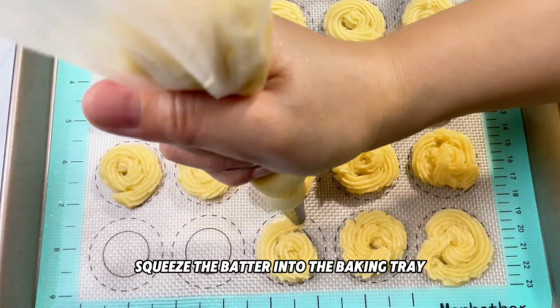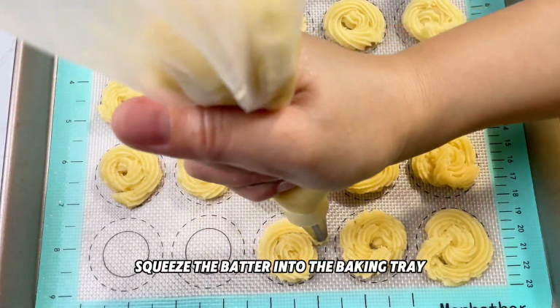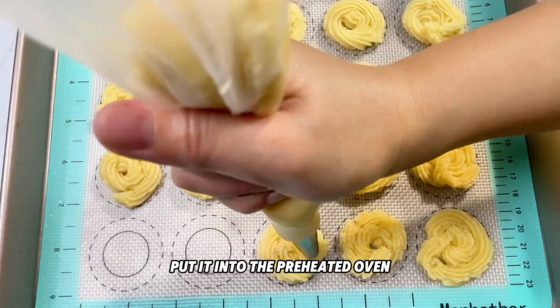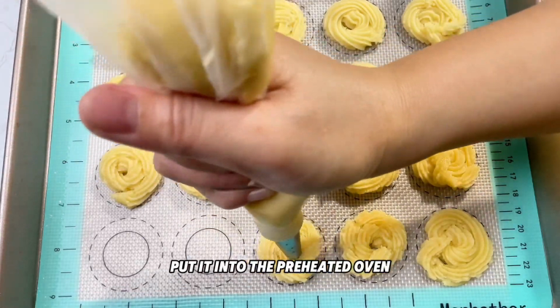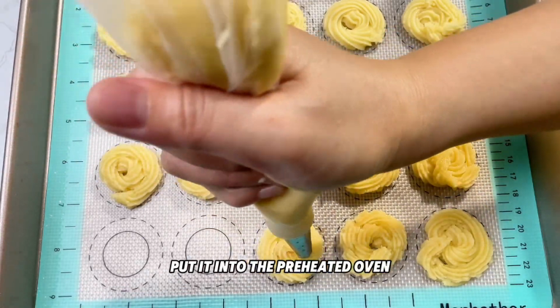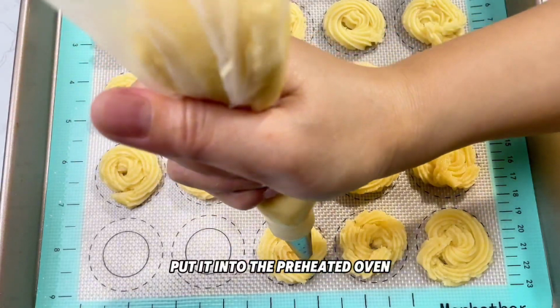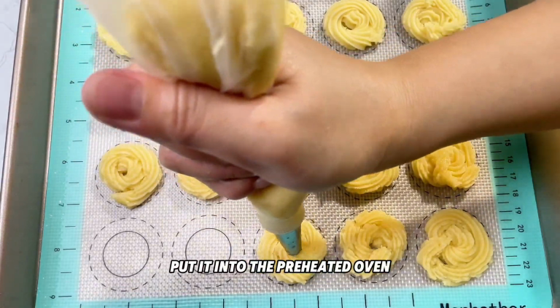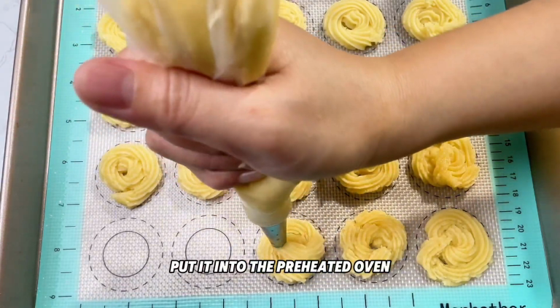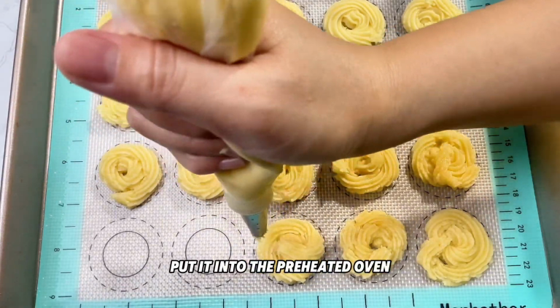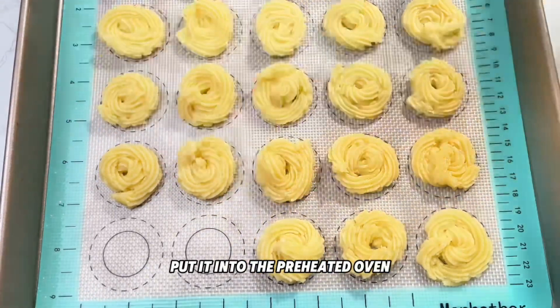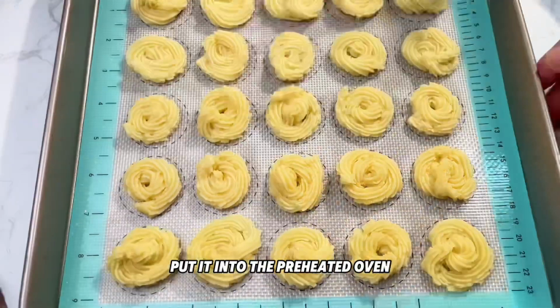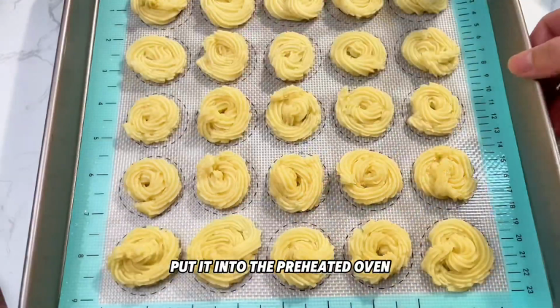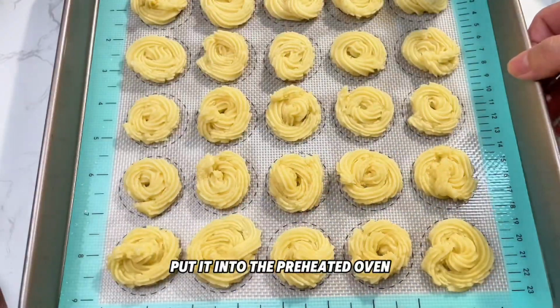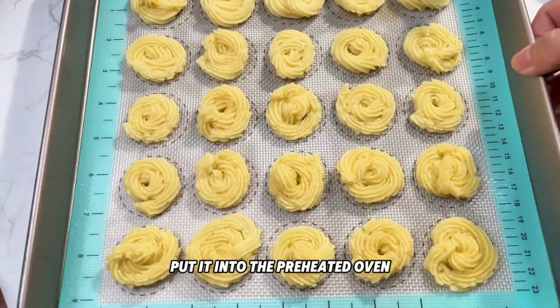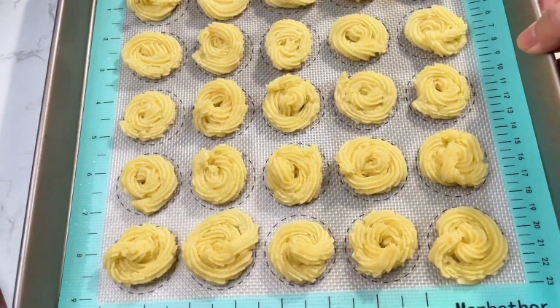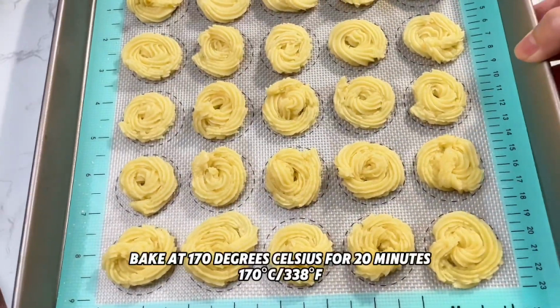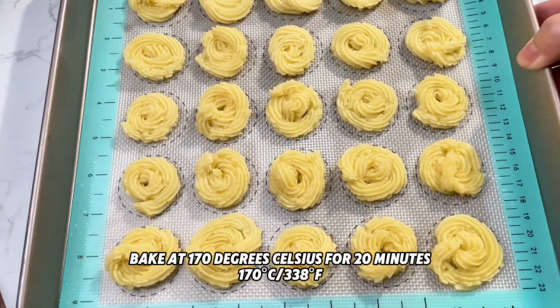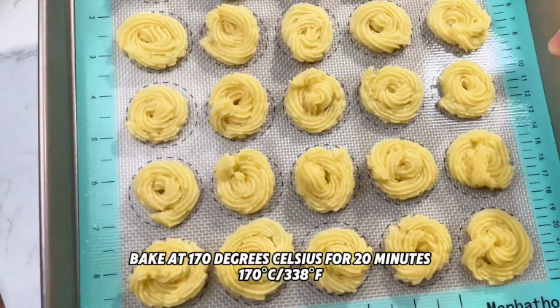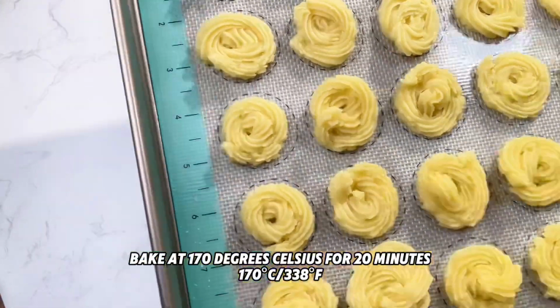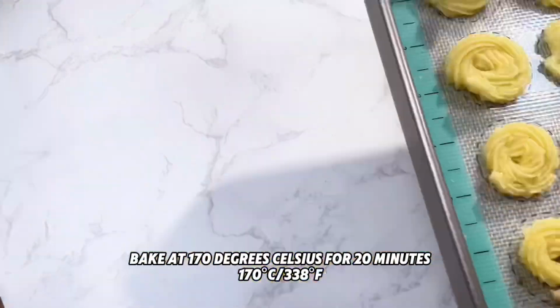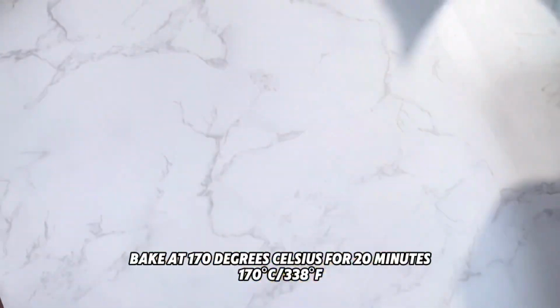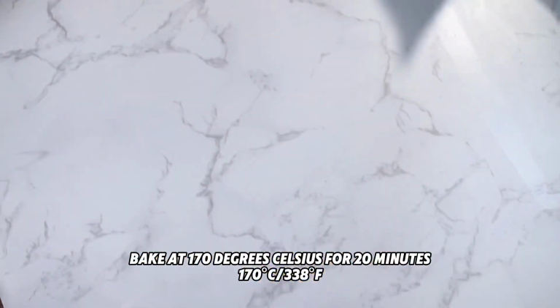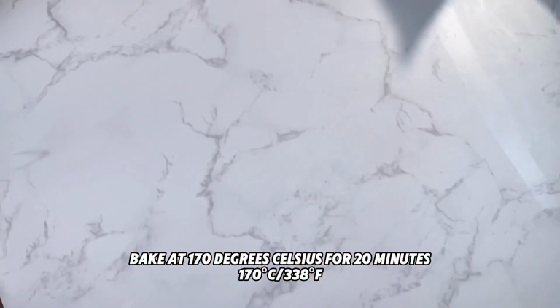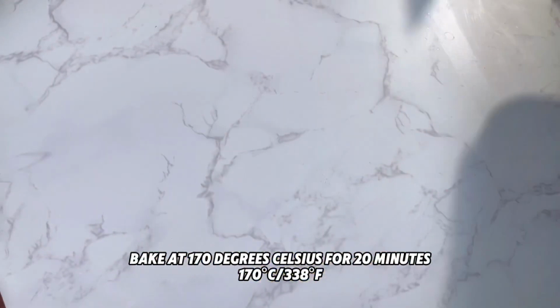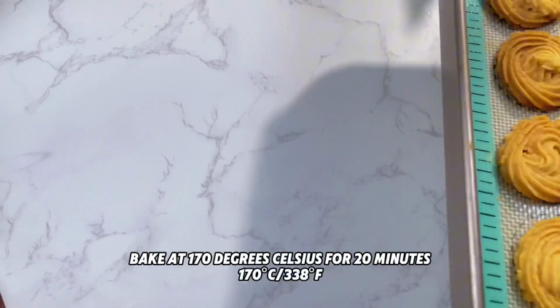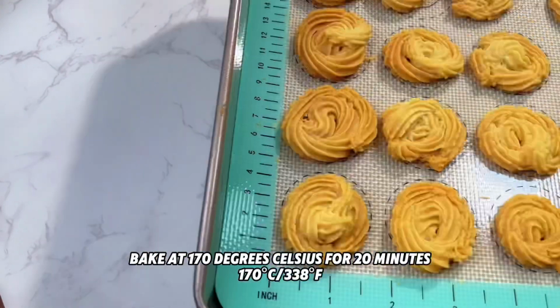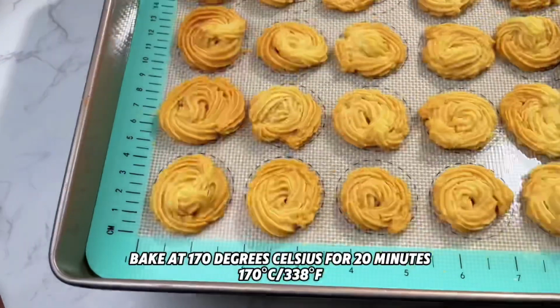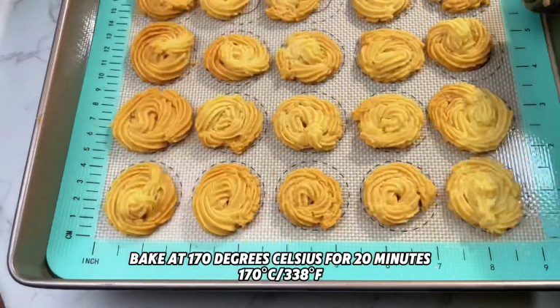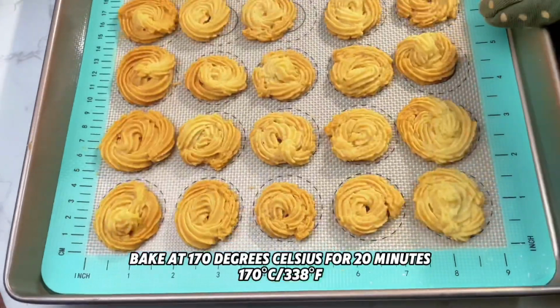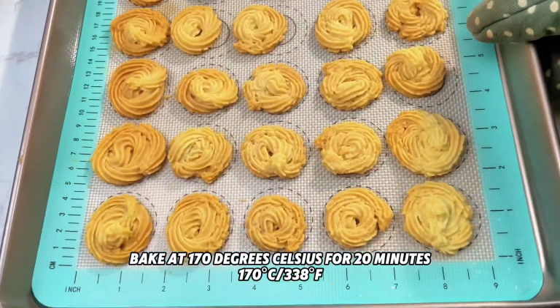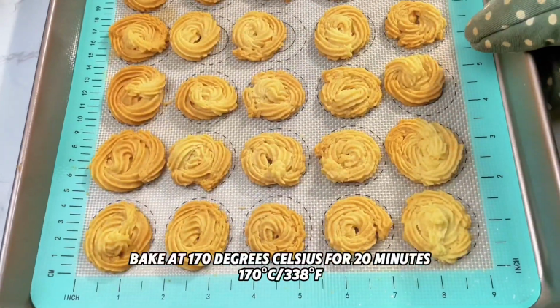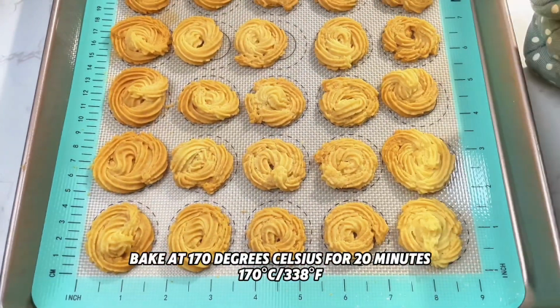Put the tray into the preheated oven and bake at 170 degrees Celsius for 20 minutes.